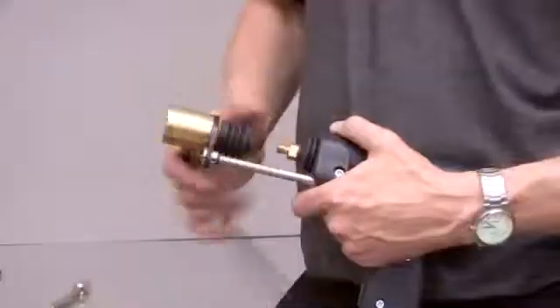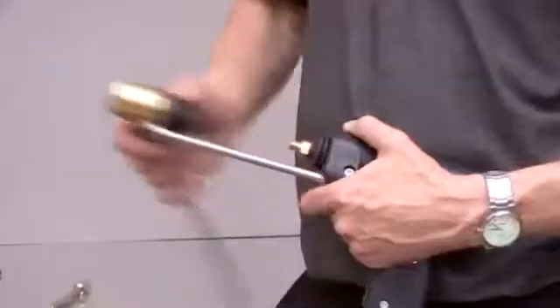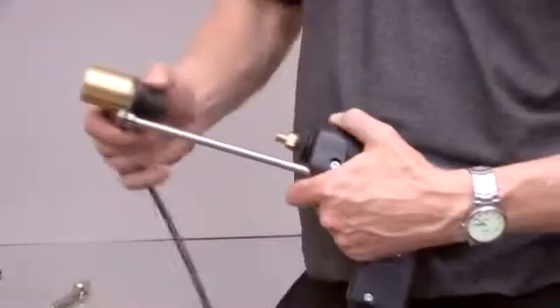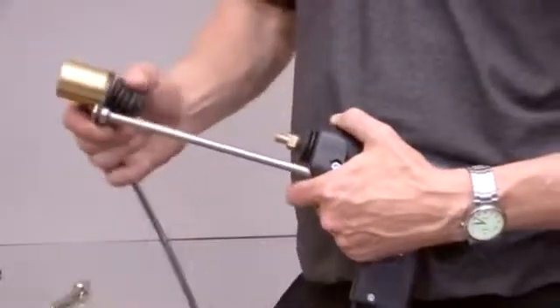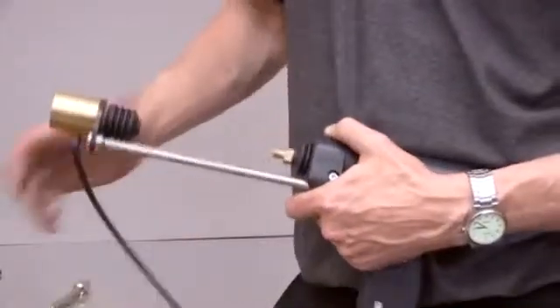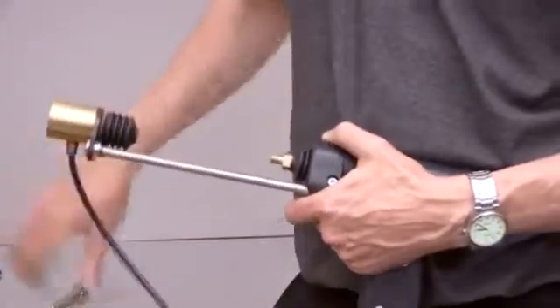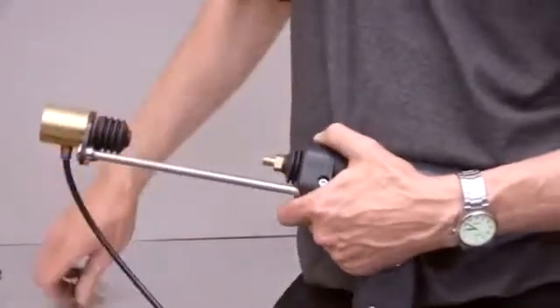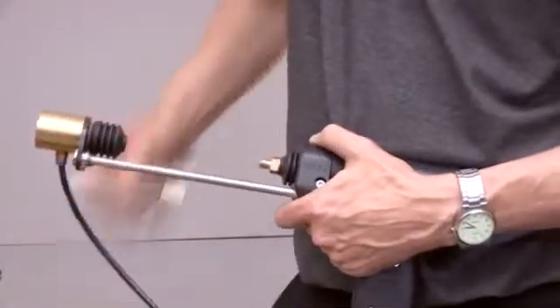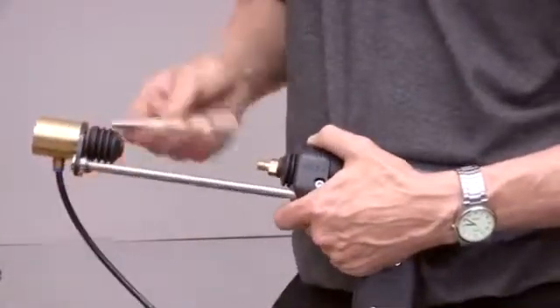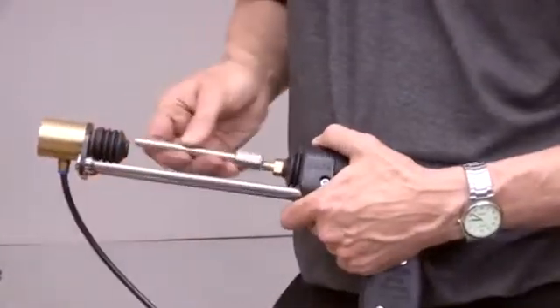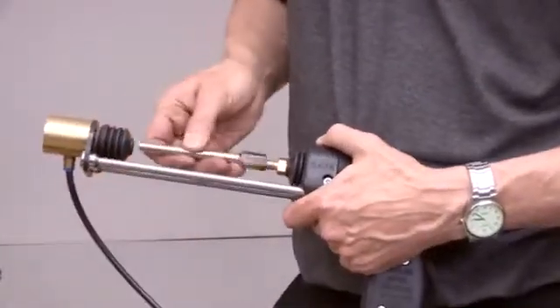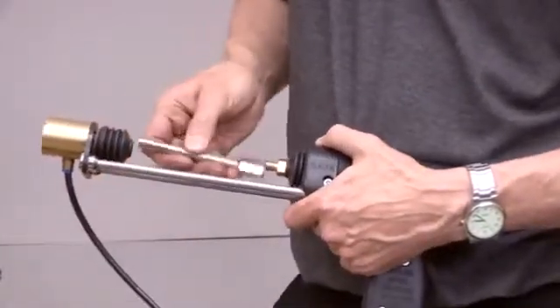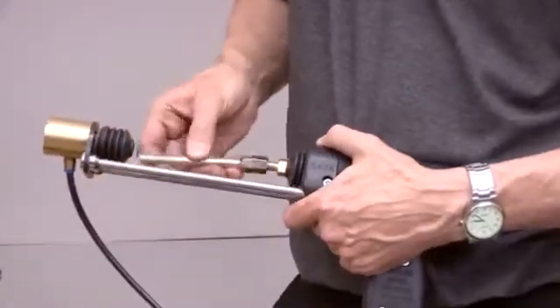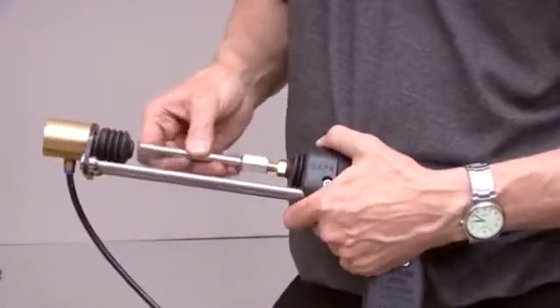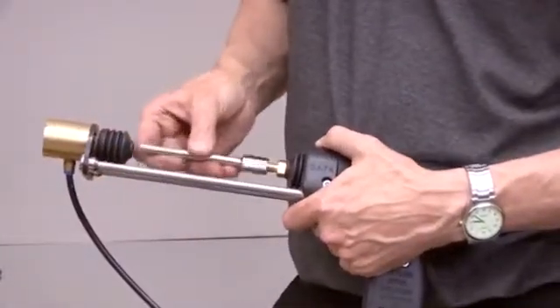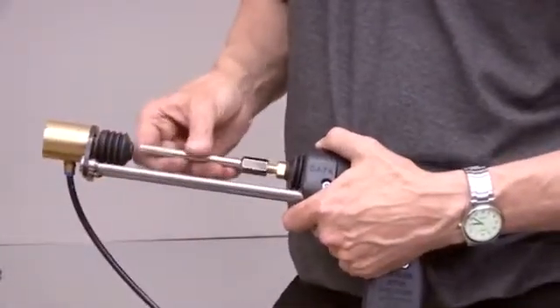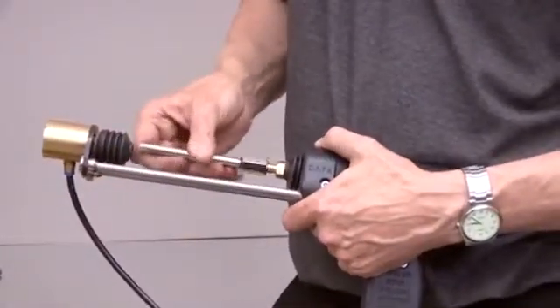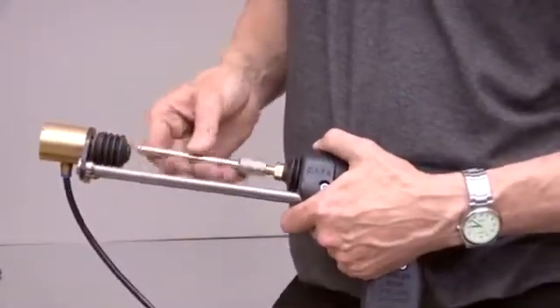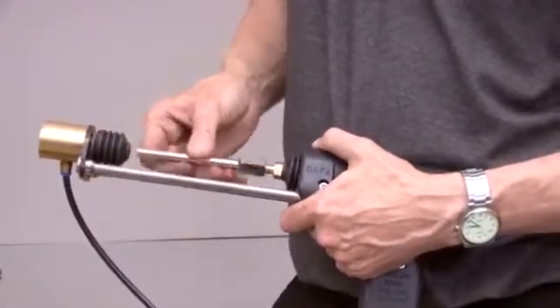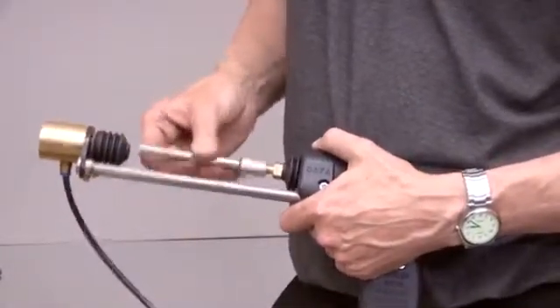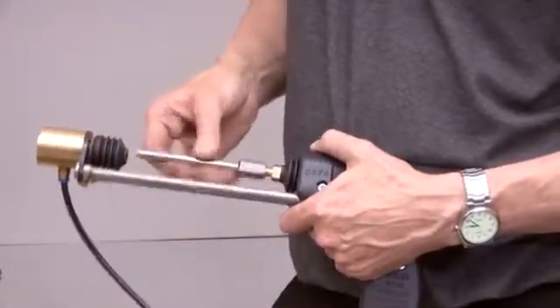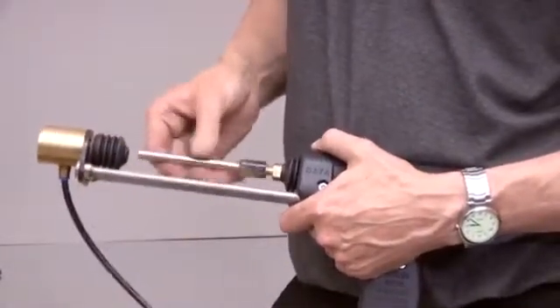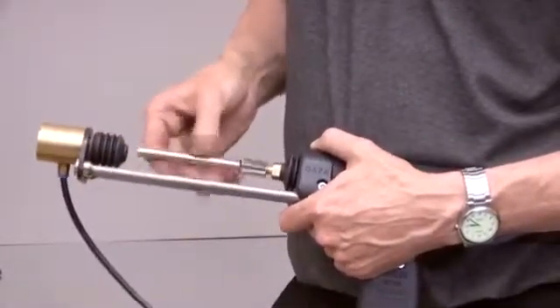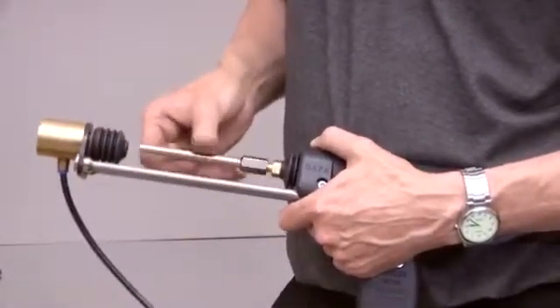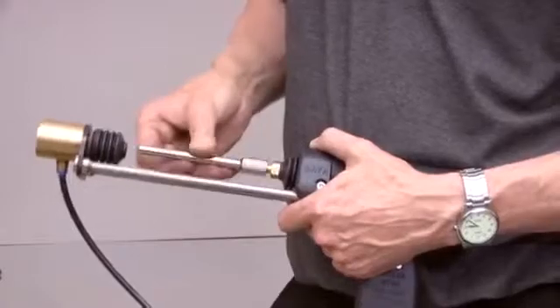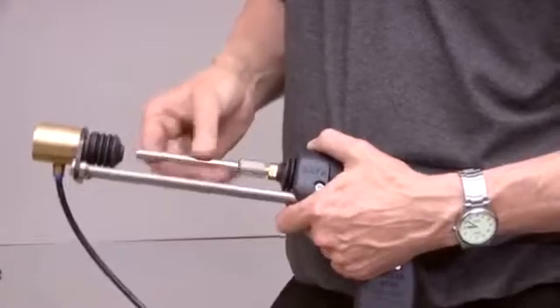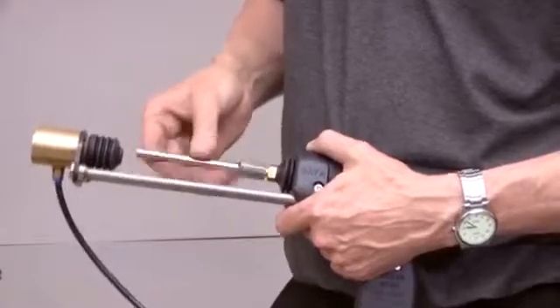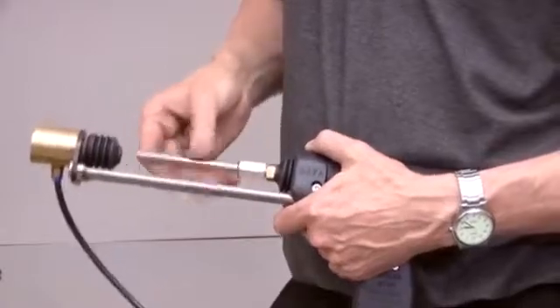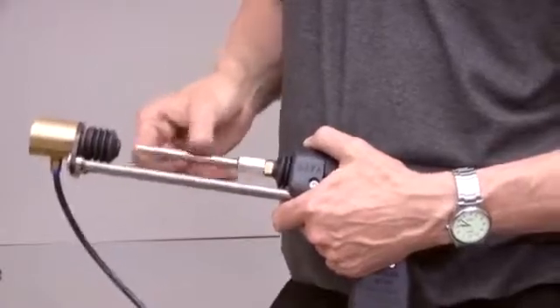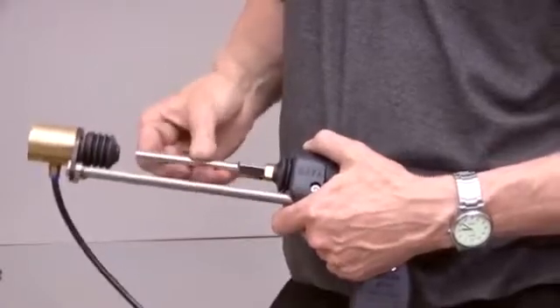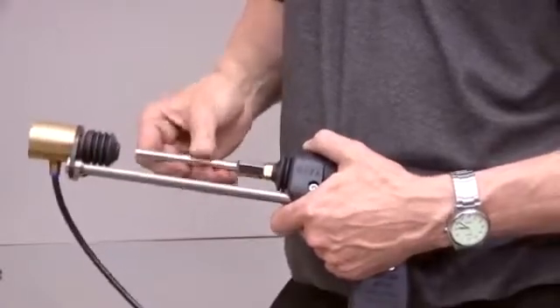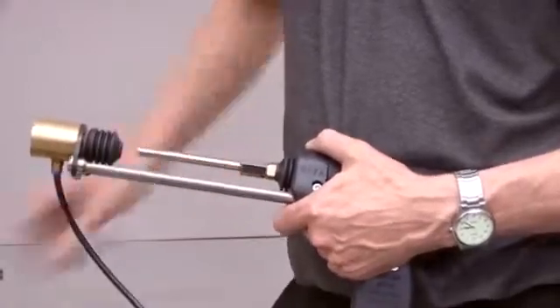Screw the chuck into place on the pistol. Note that it is important to support the pistol shaft when tightening the chuck.